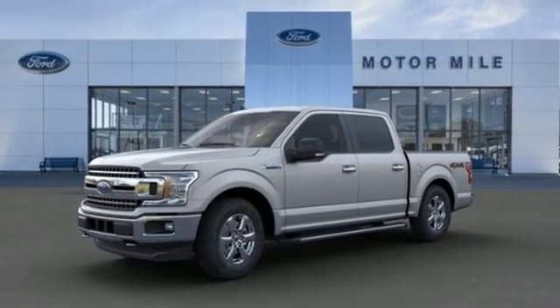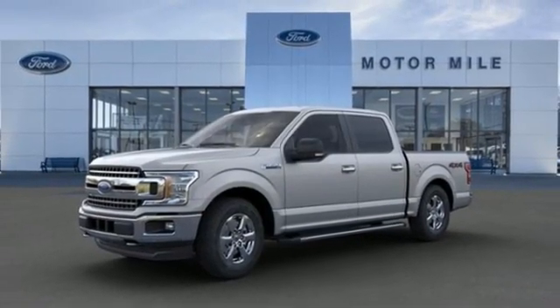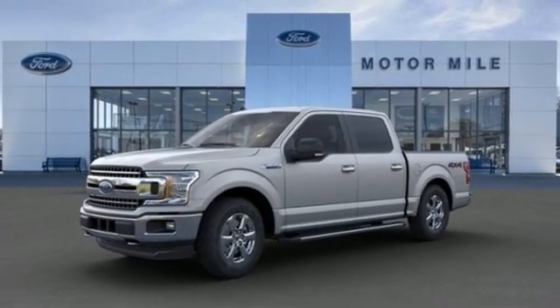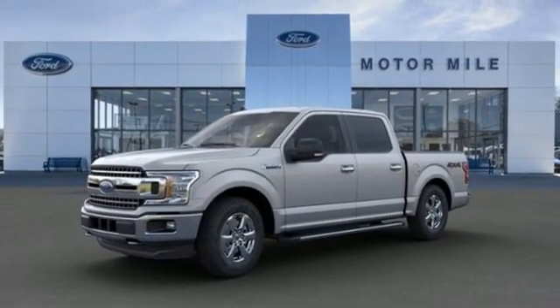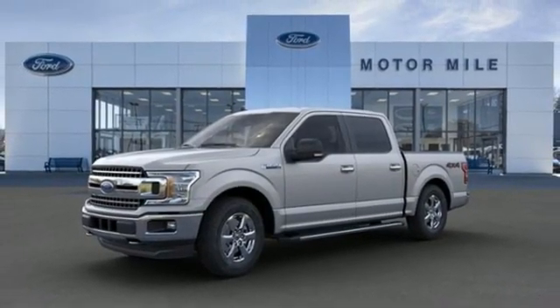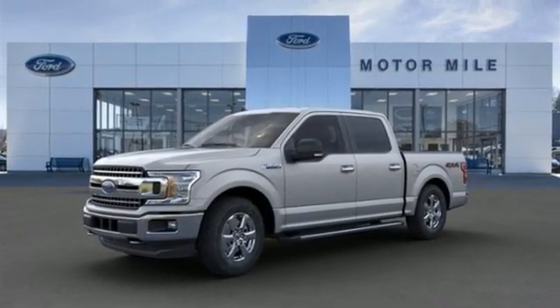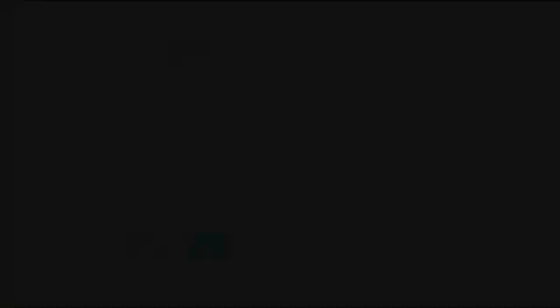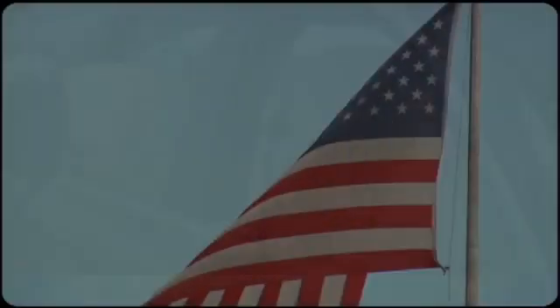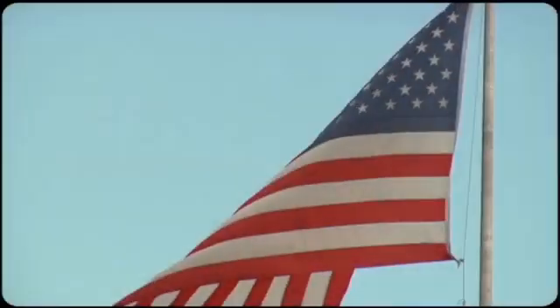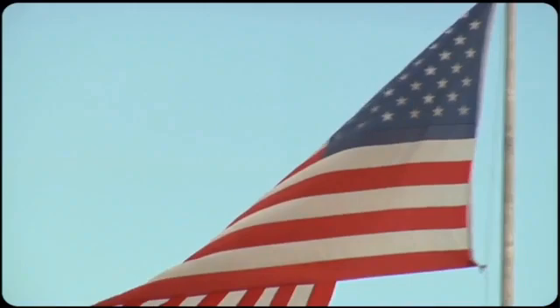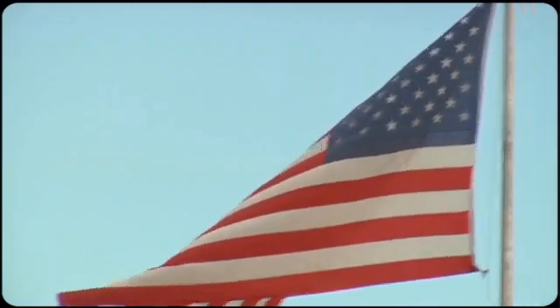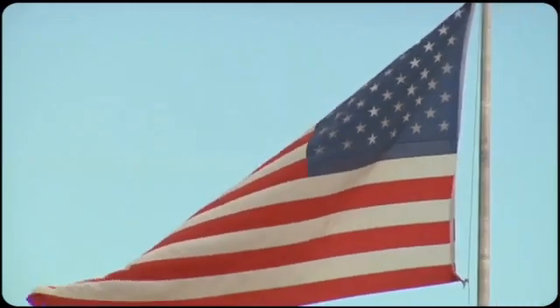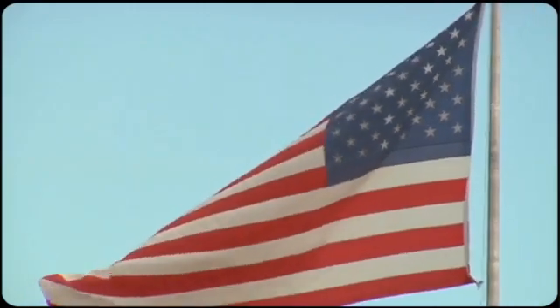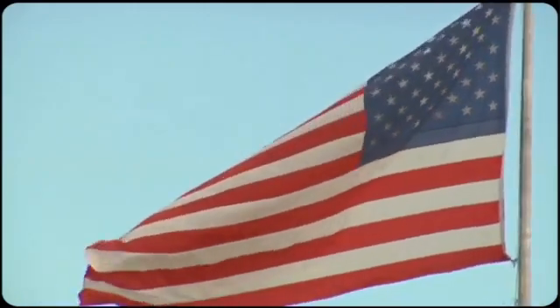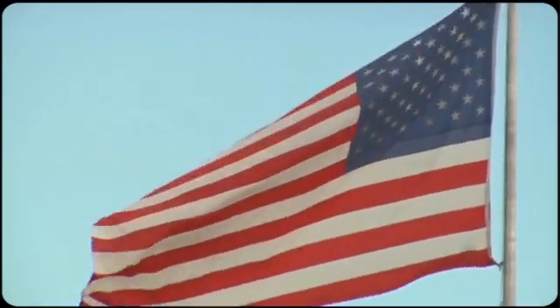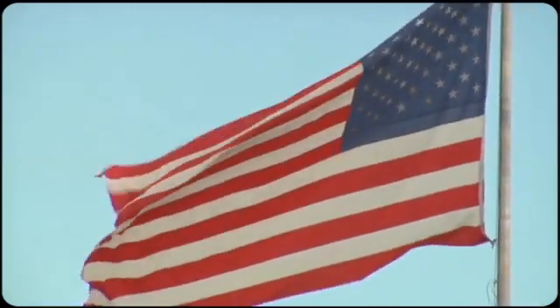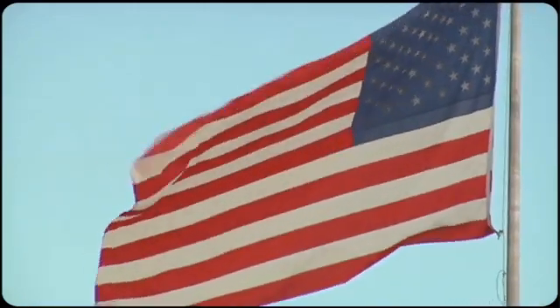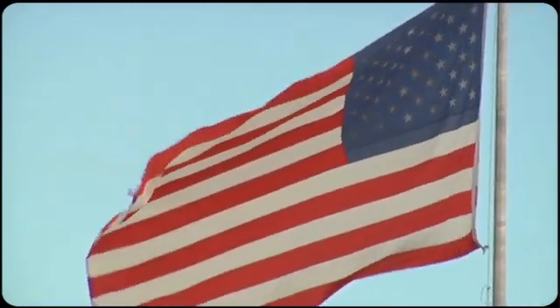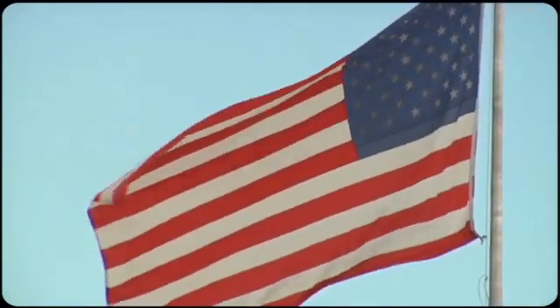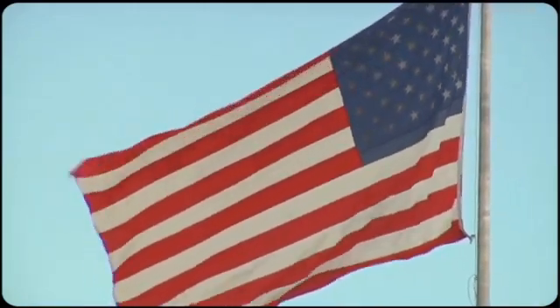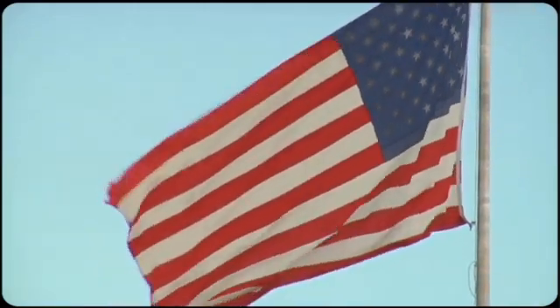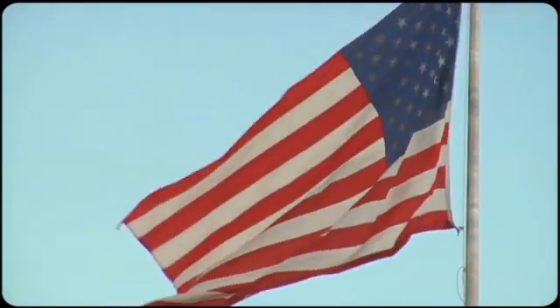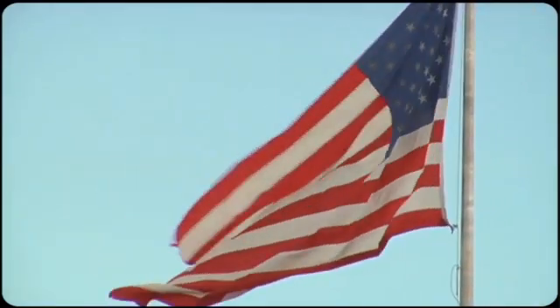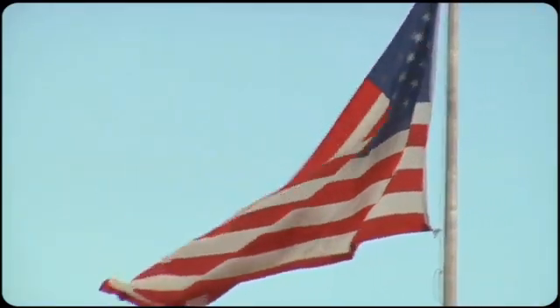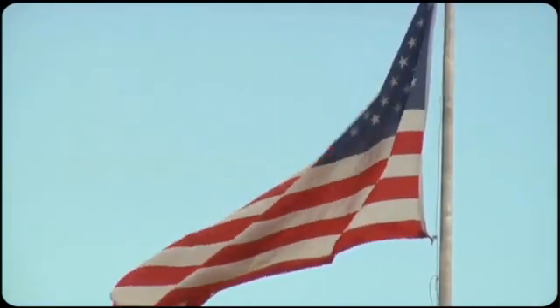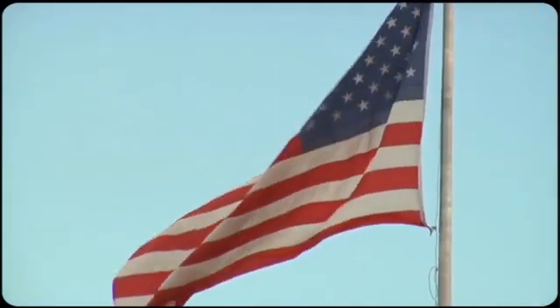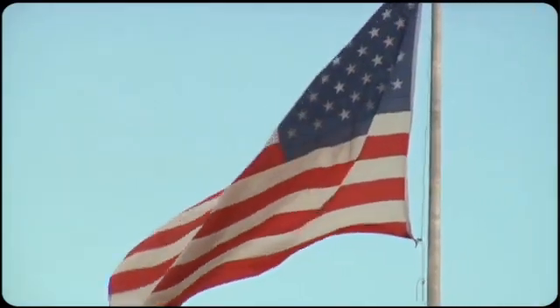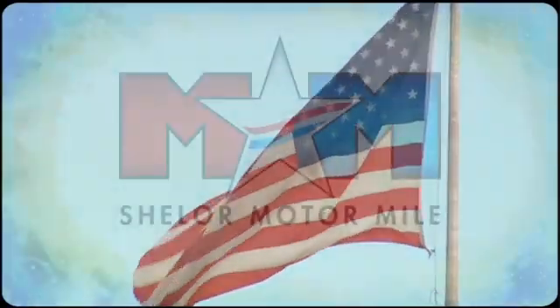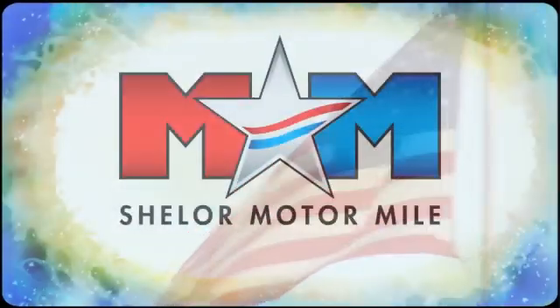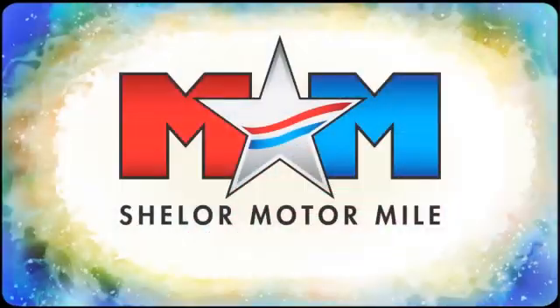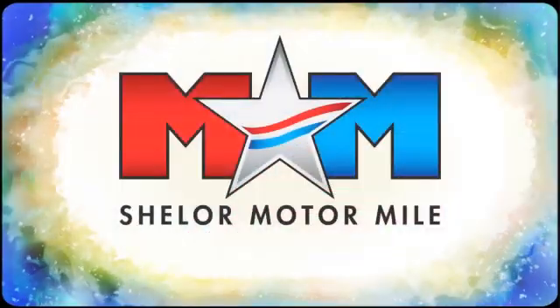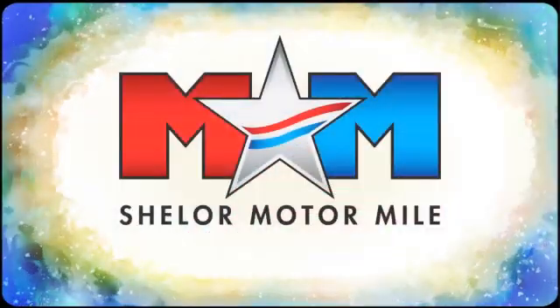See it for yourself today. Come visit us on the Motor Mile, where you're always a name and never a number.